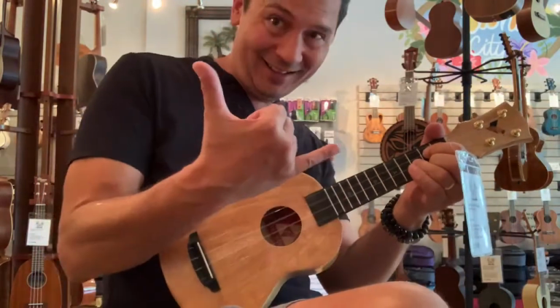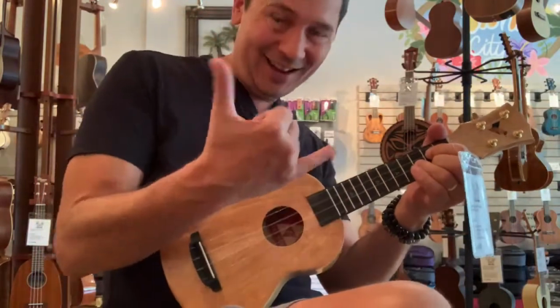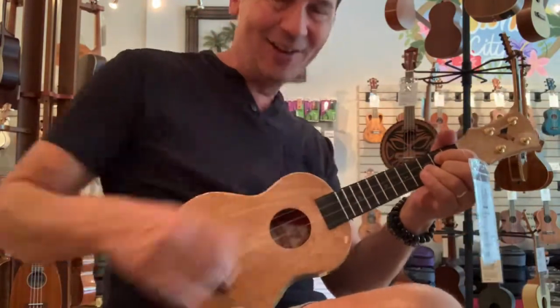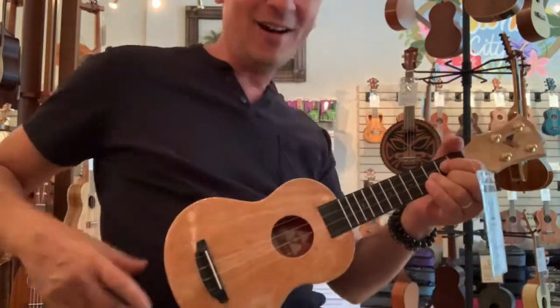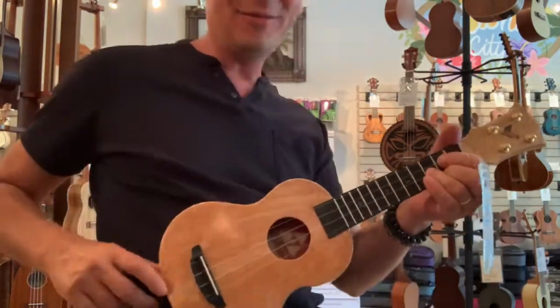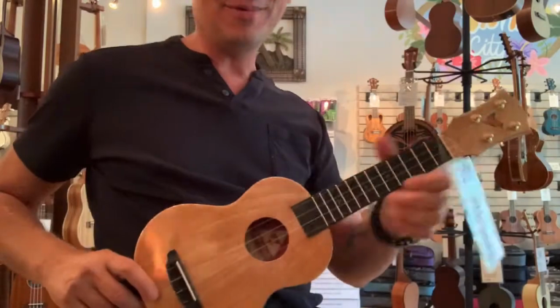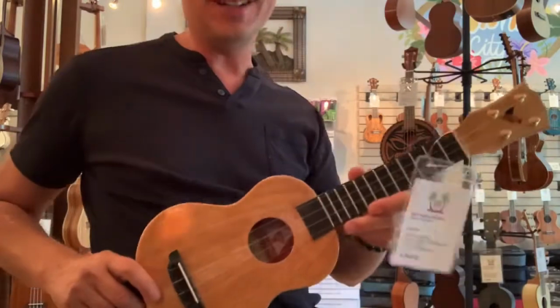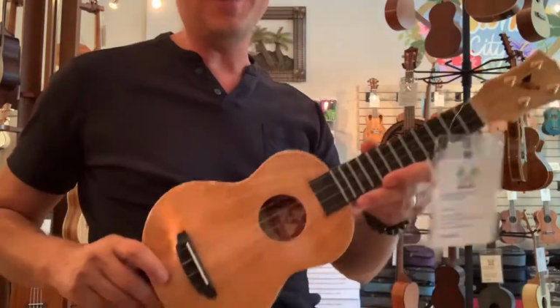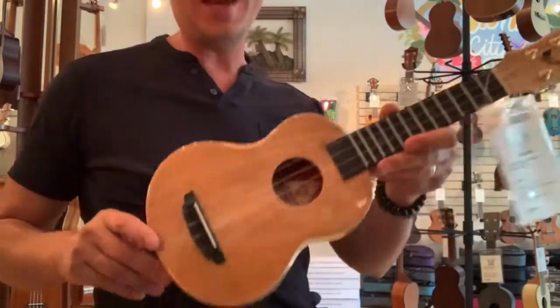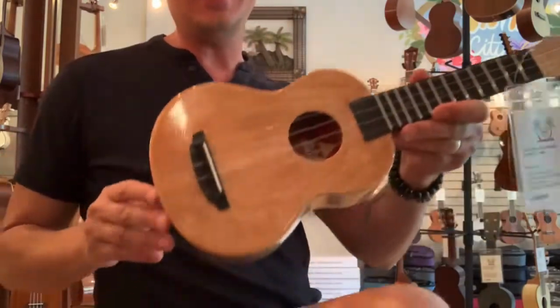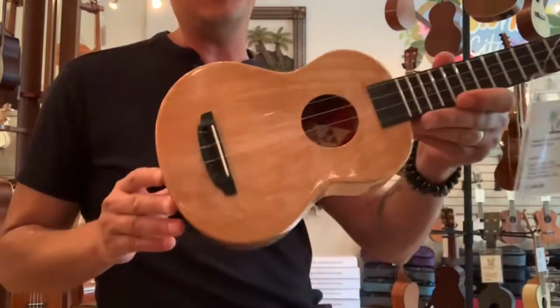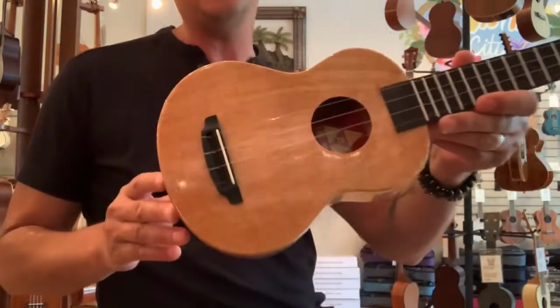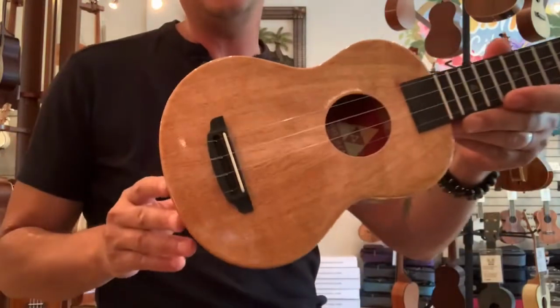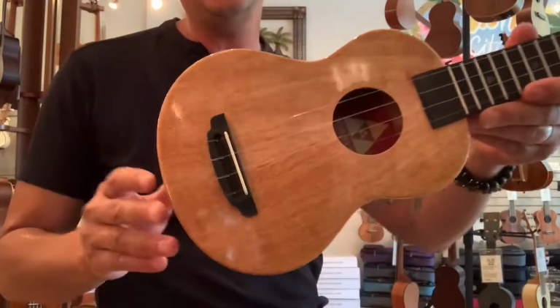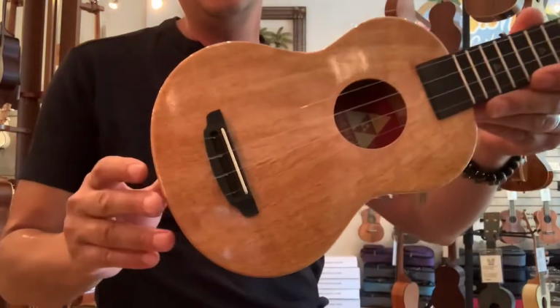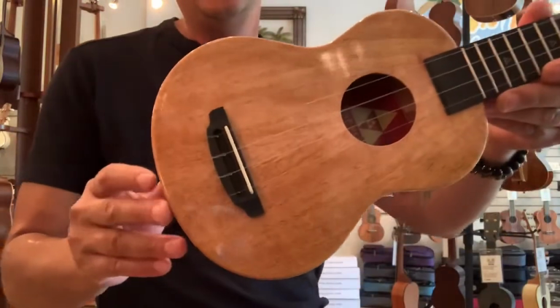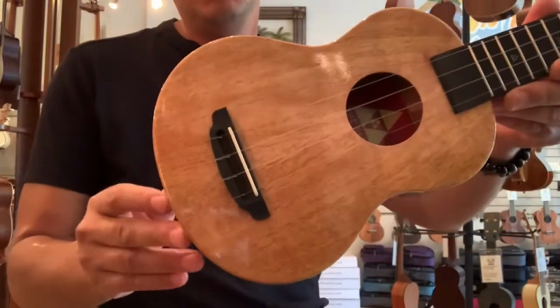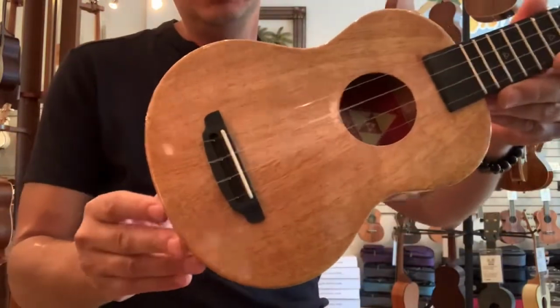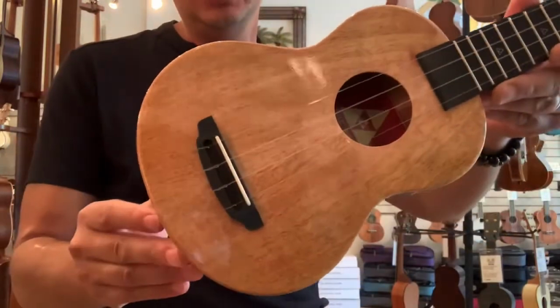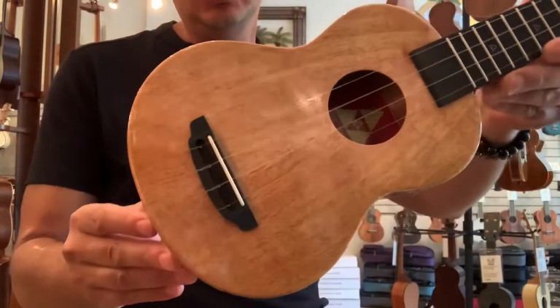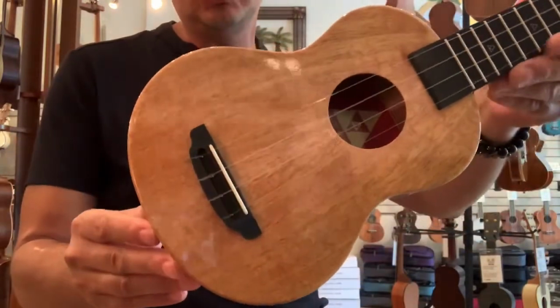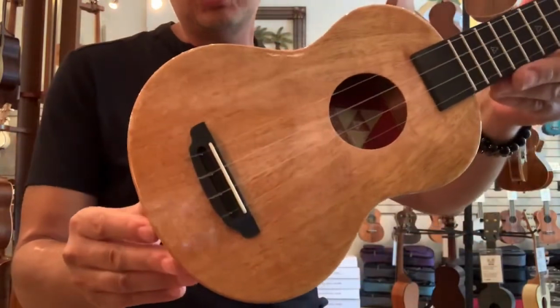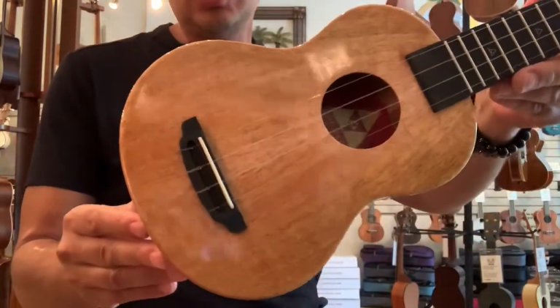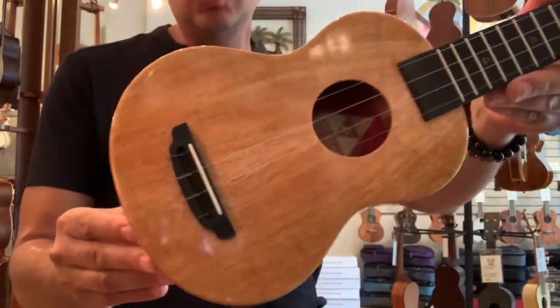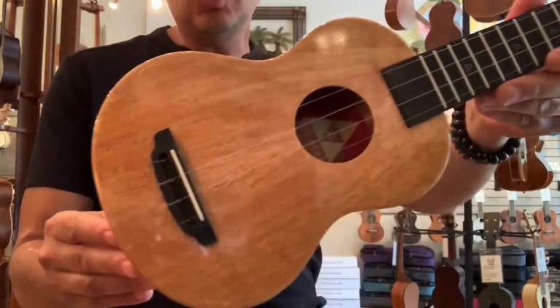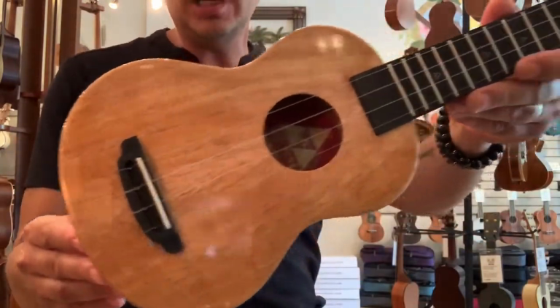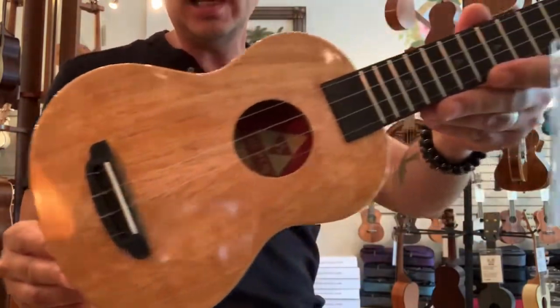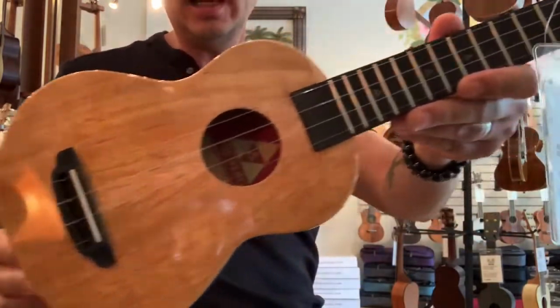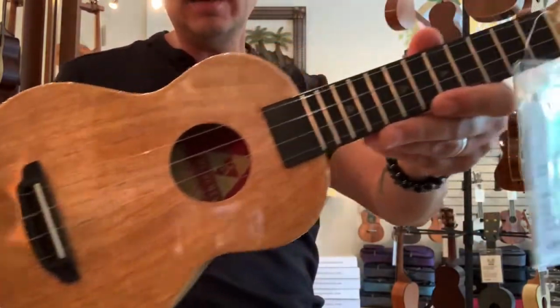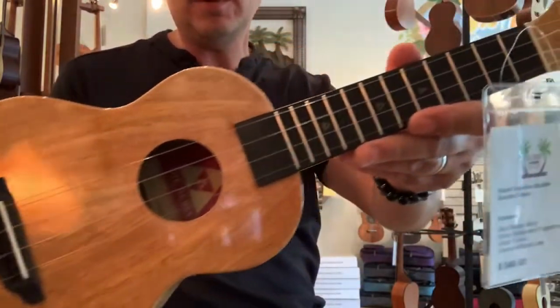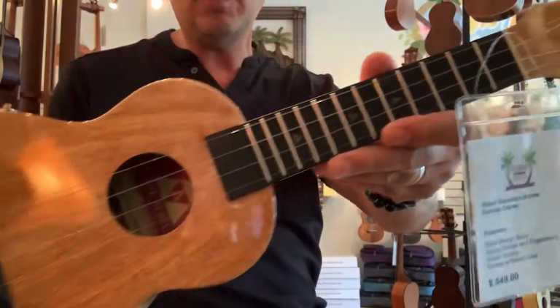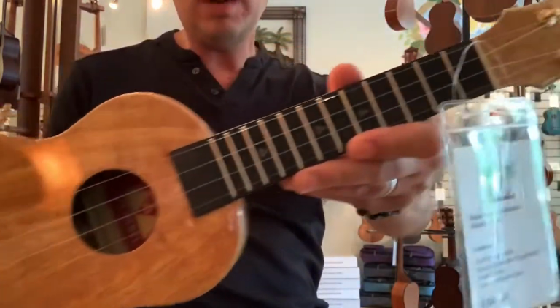Aloha everyone, it's Matt at Aloha City with a little soprano ukulele from Rebel.